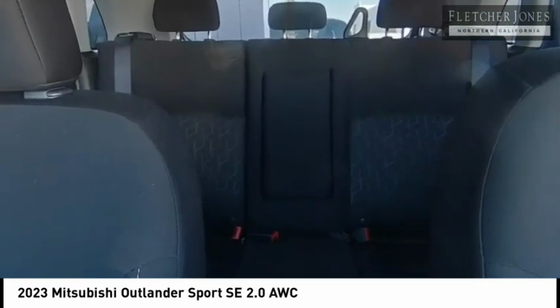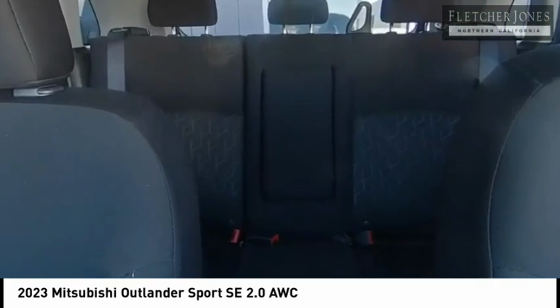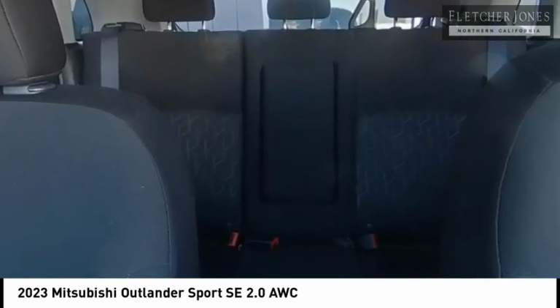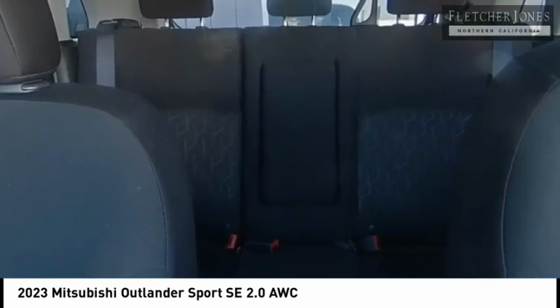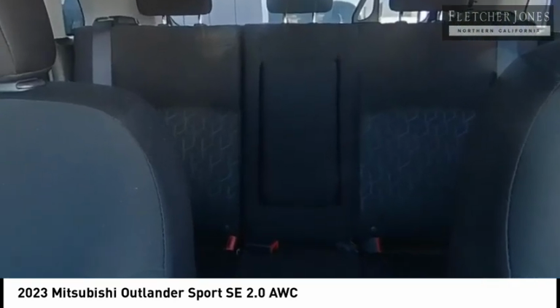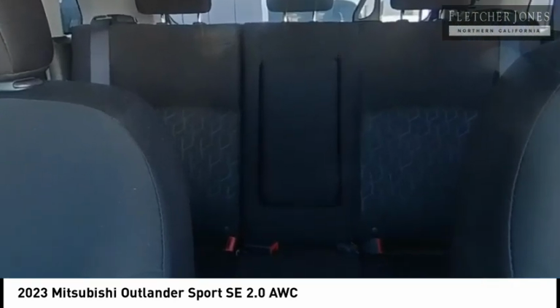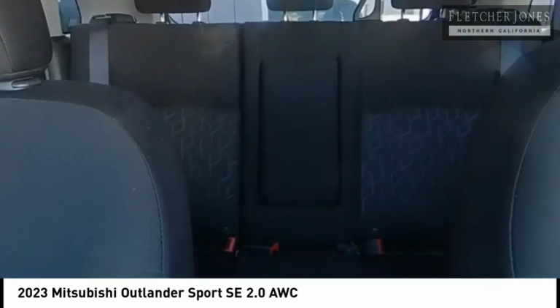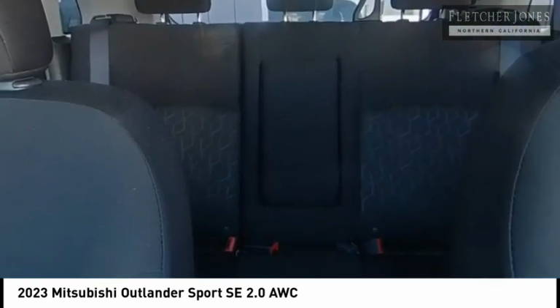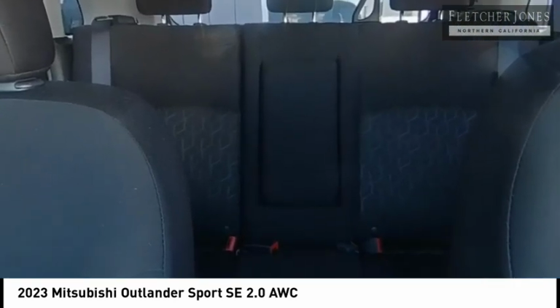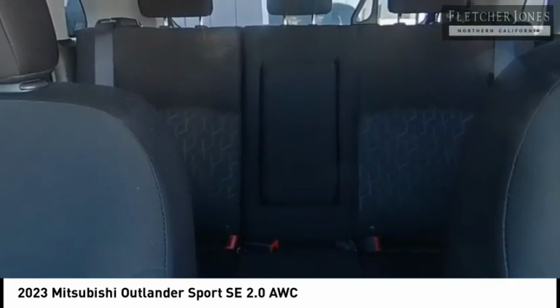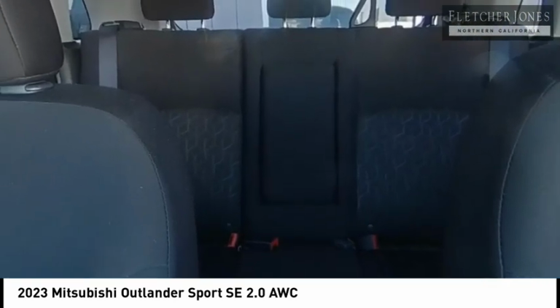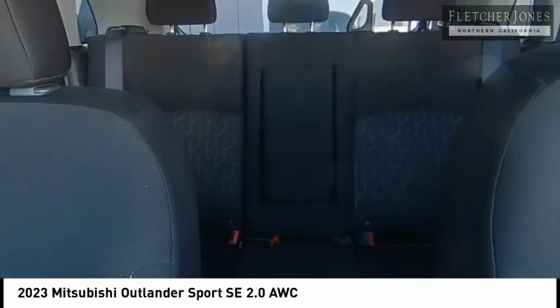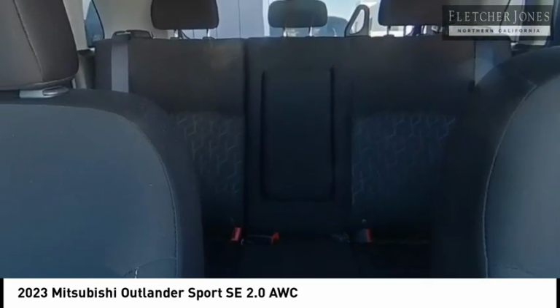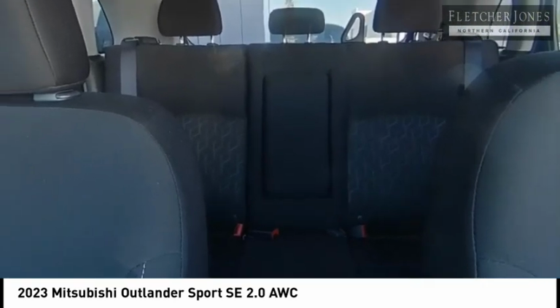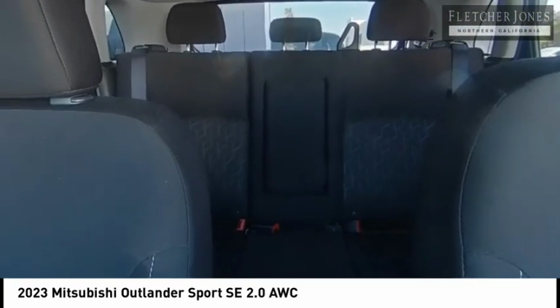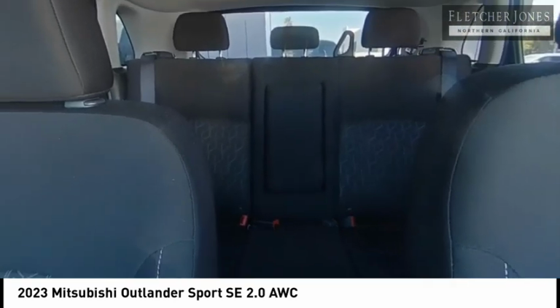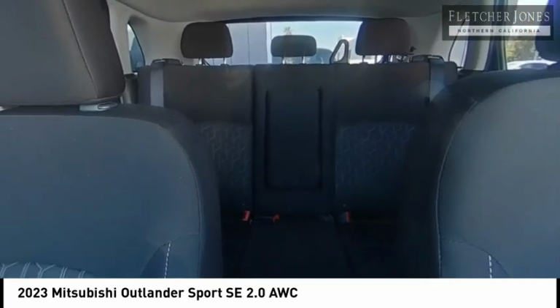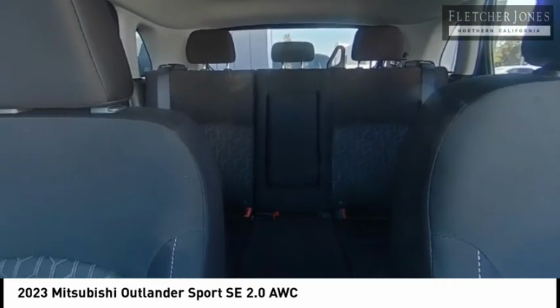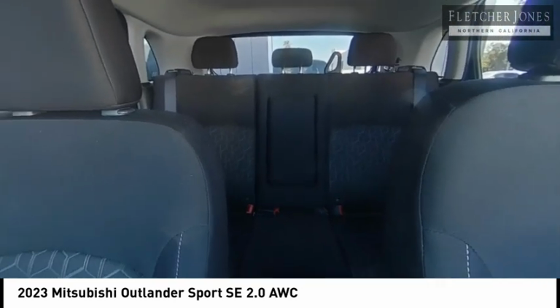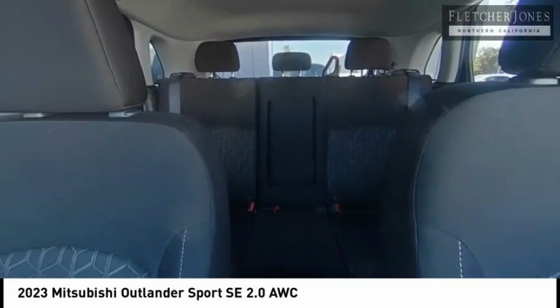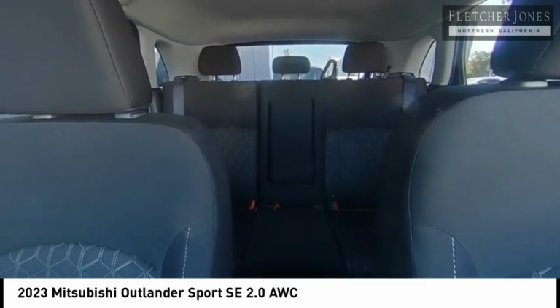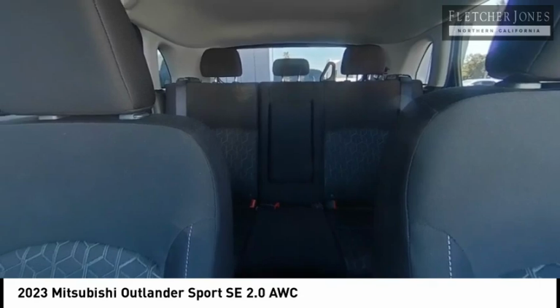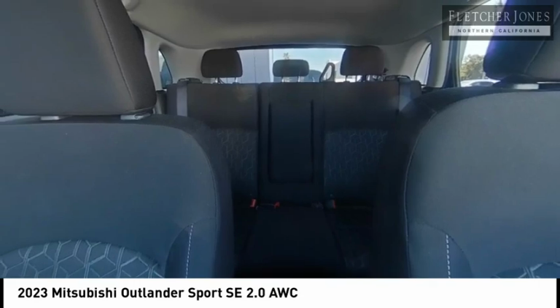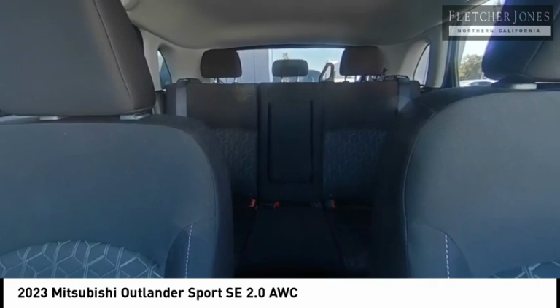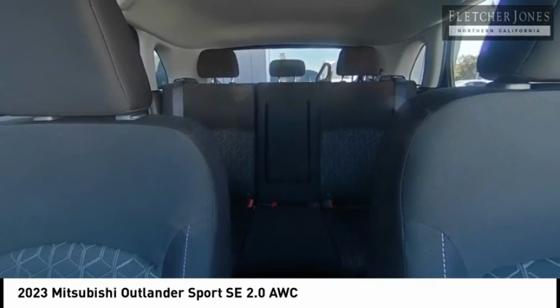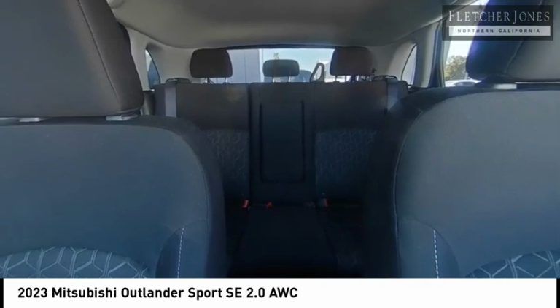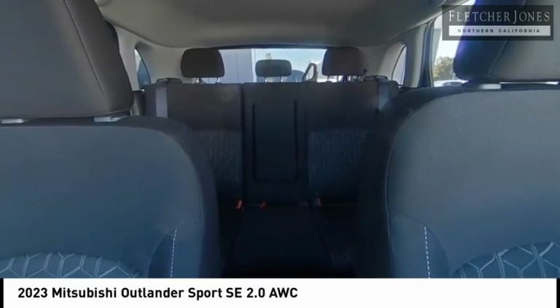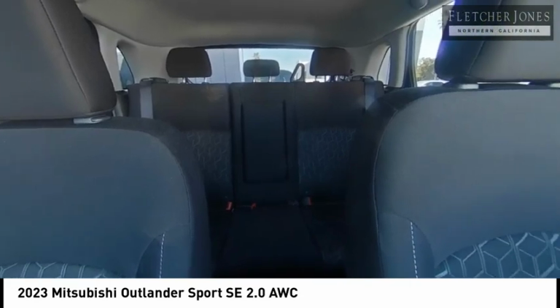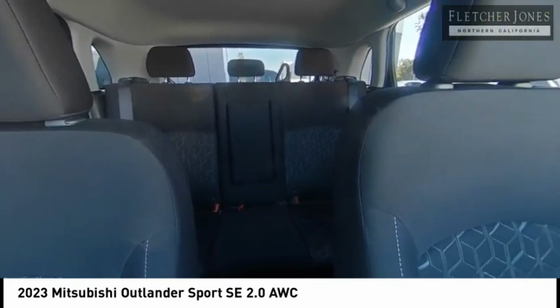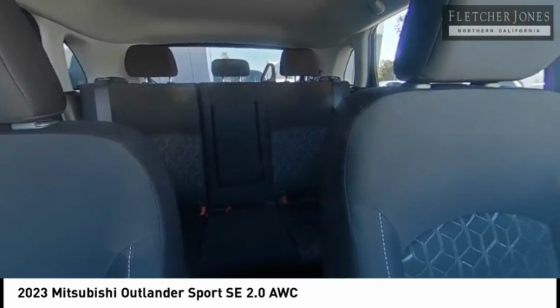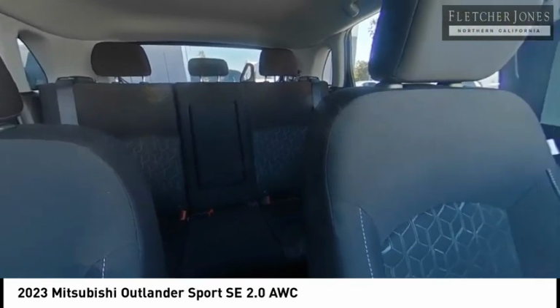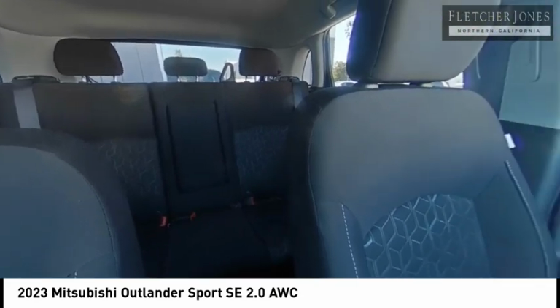PPO, cruise control, power steering, high-definition radio. Come take a test drive today.